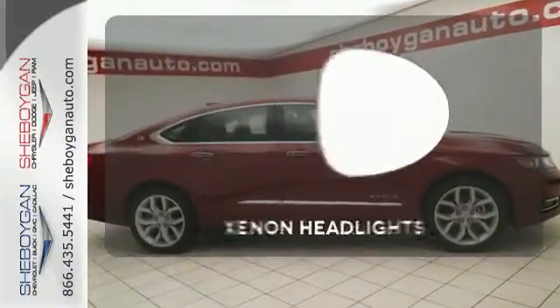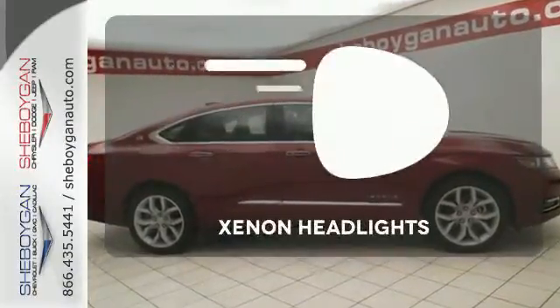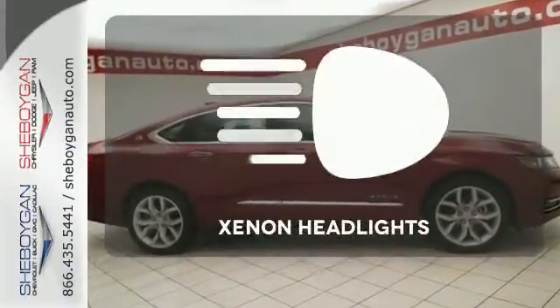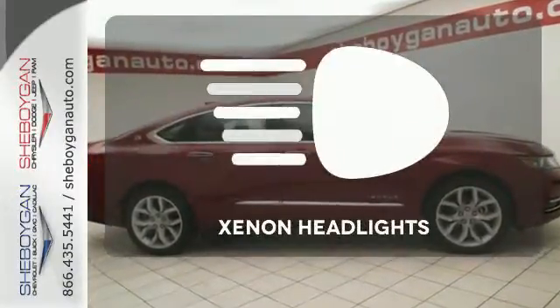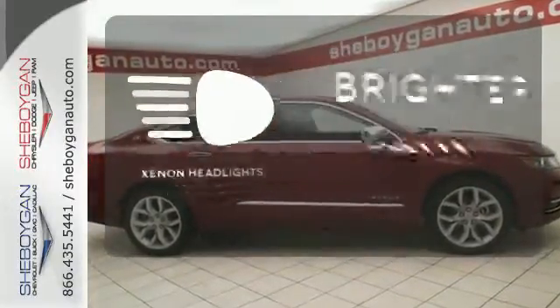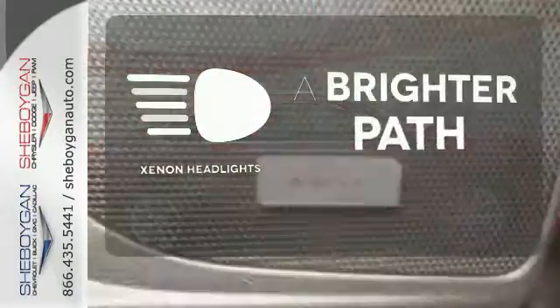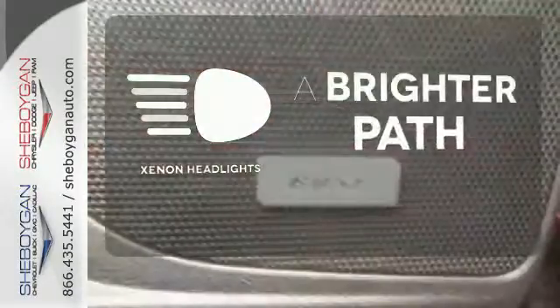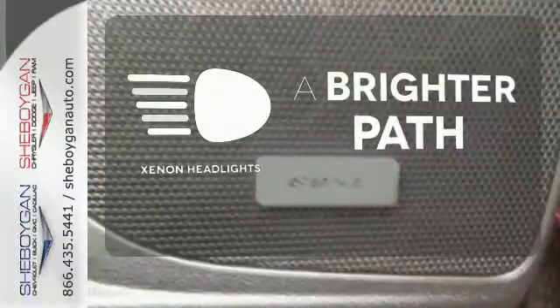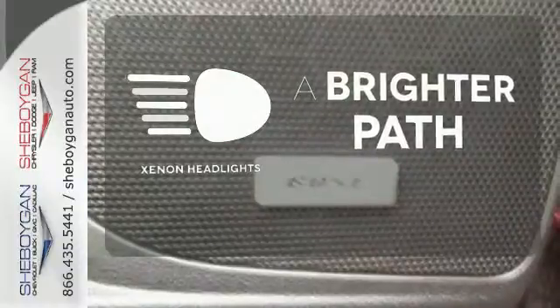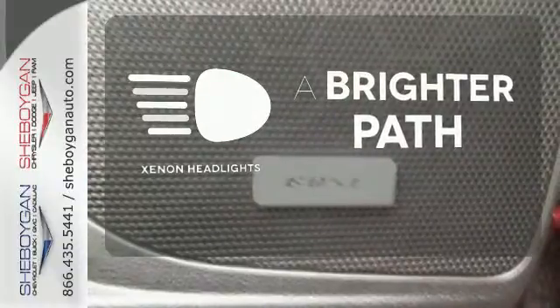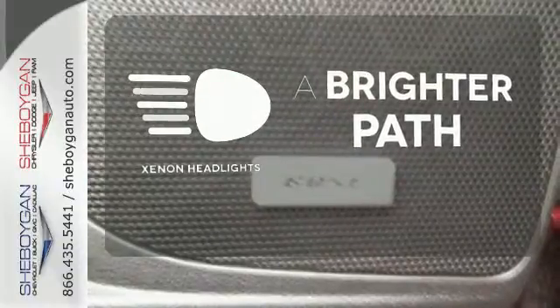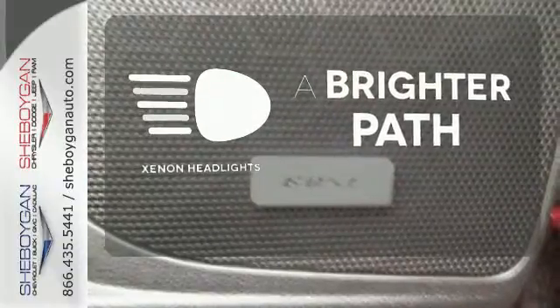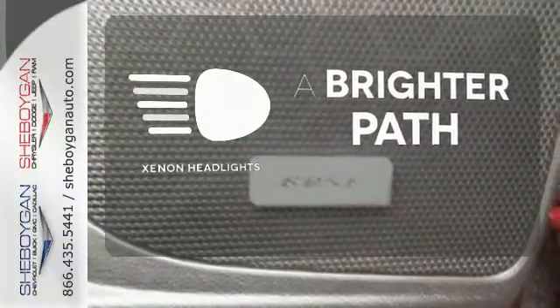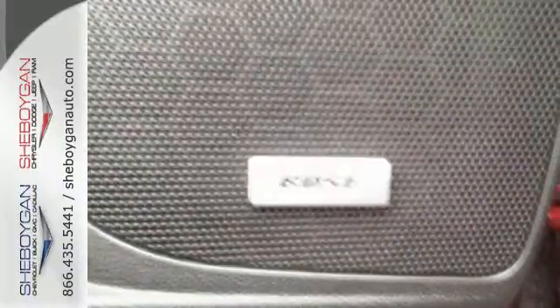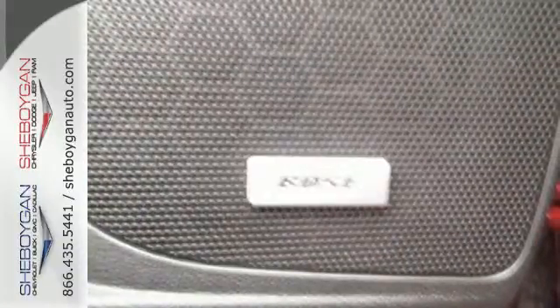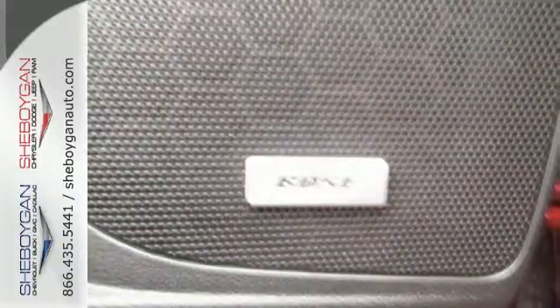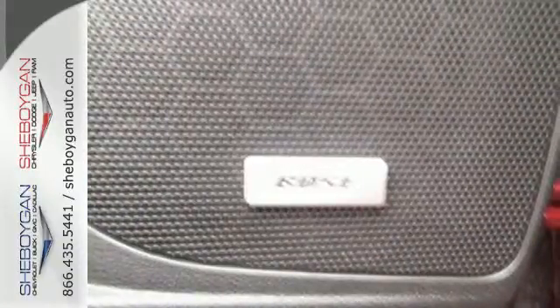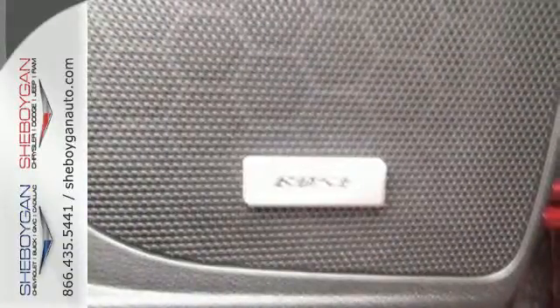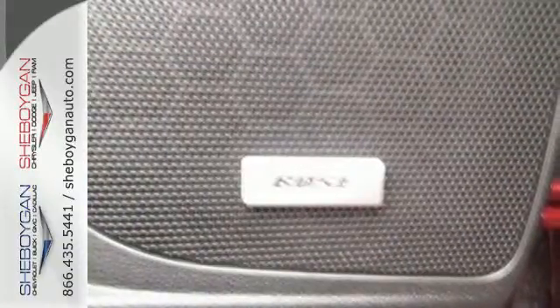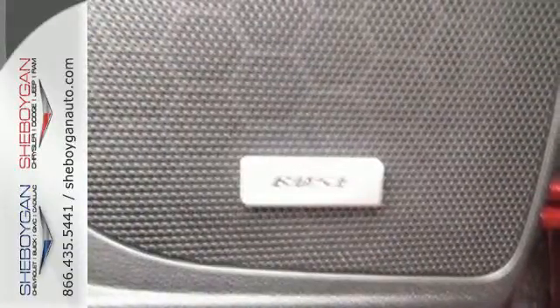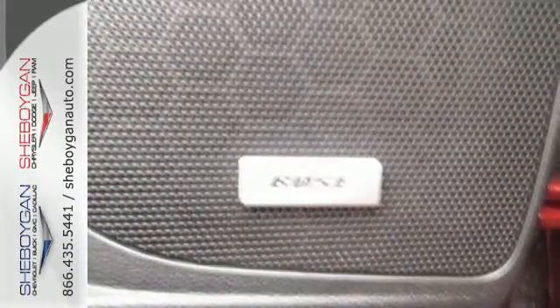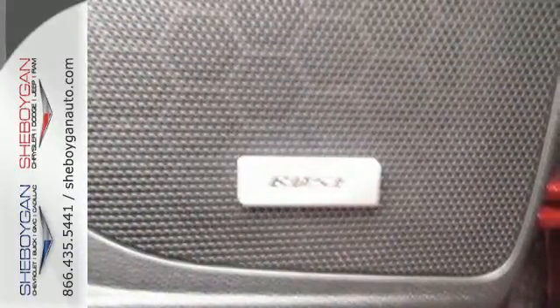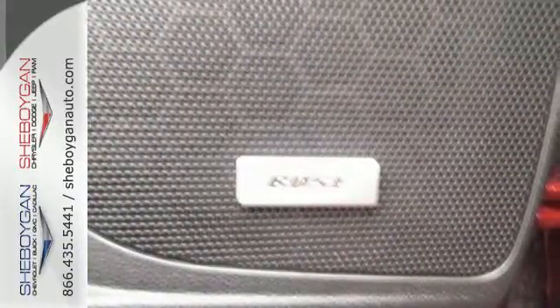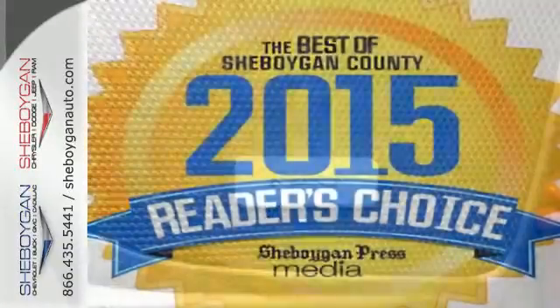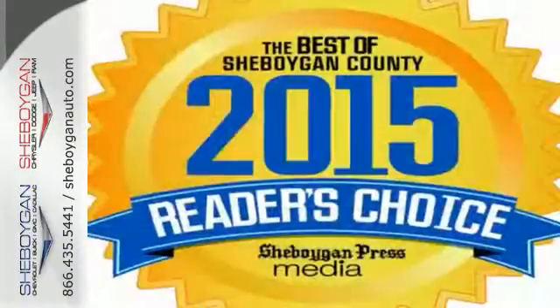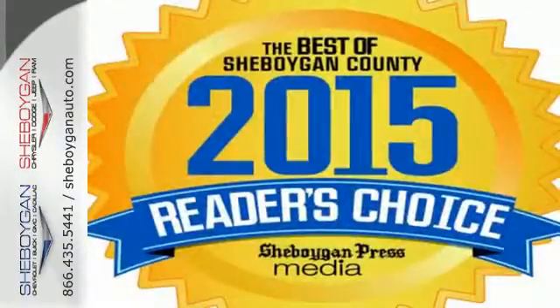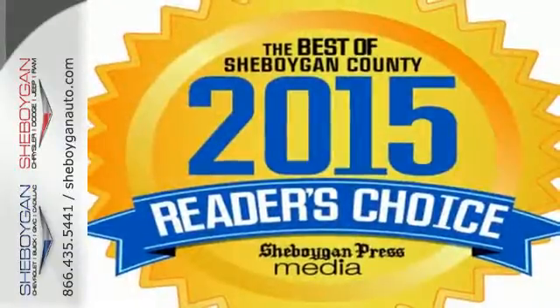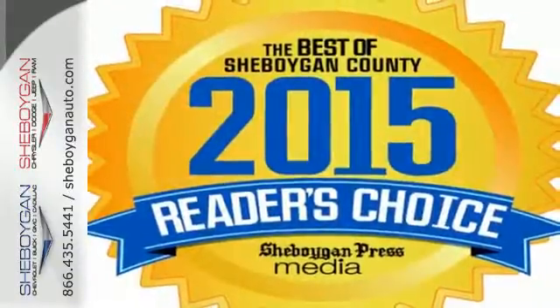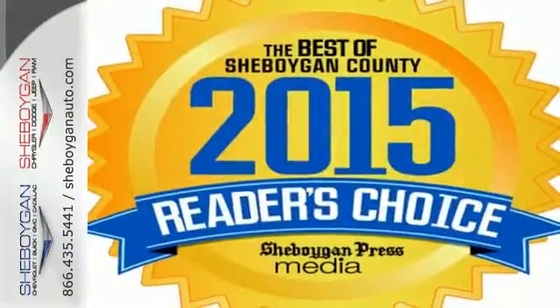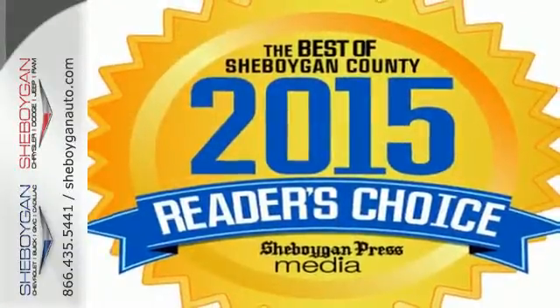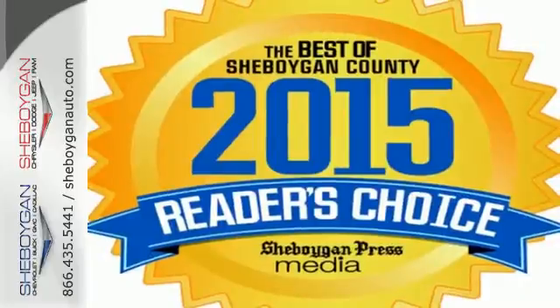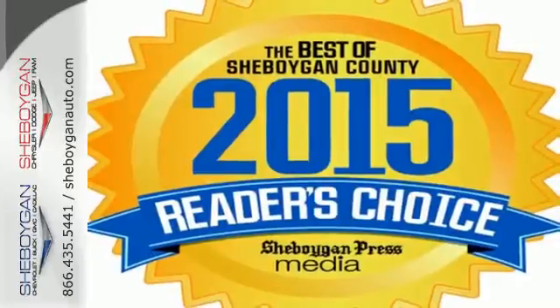Illuminate your path with the Xenon headlights. Come drive the sedan that says all the right things about you. Take this Impala home today.